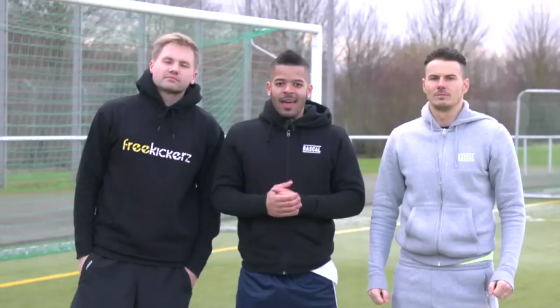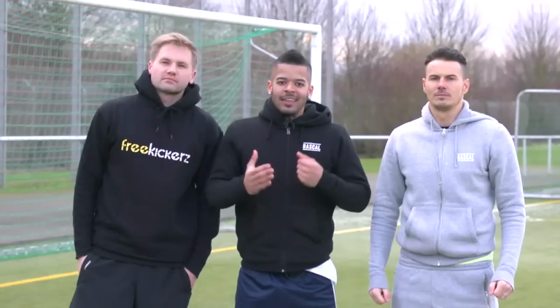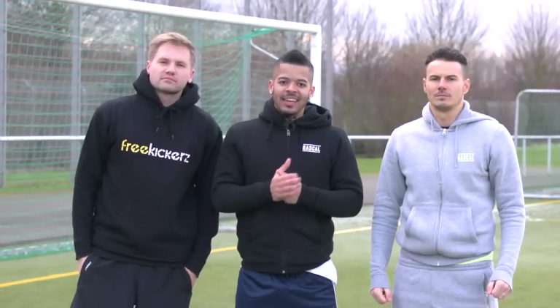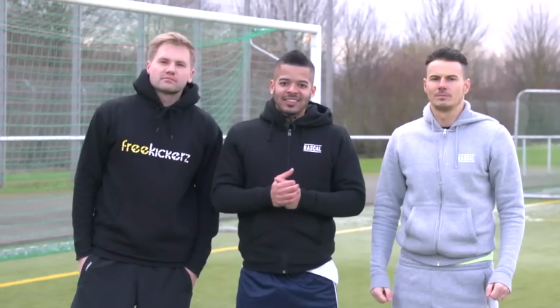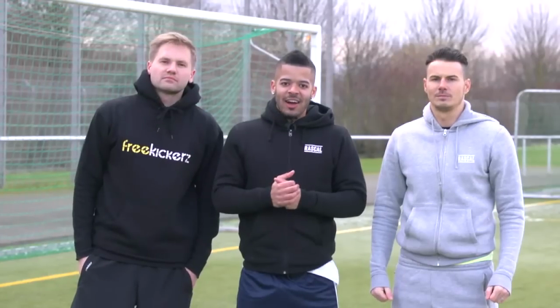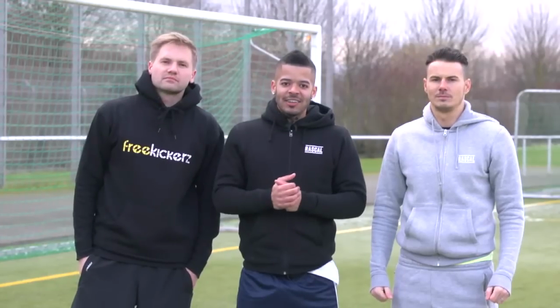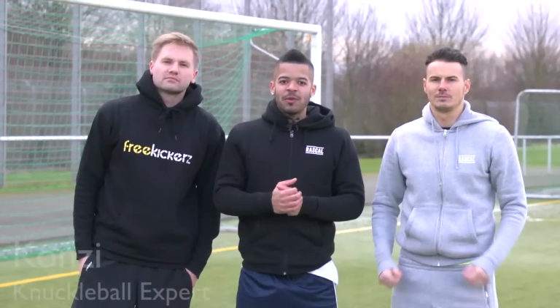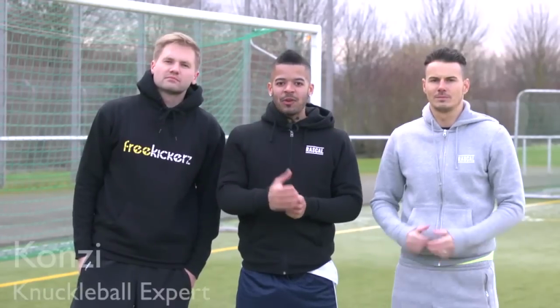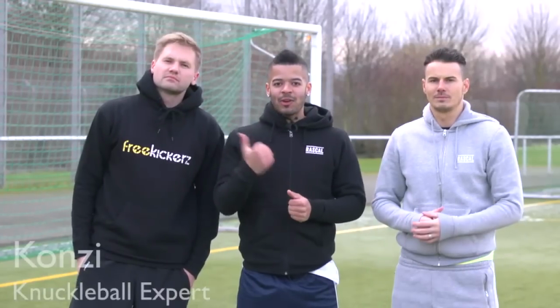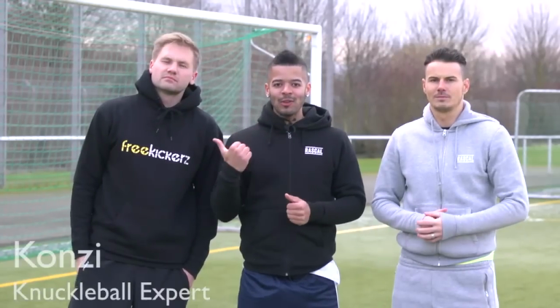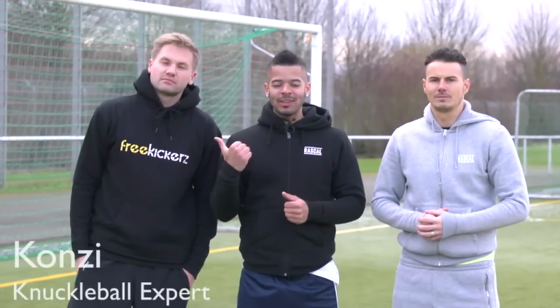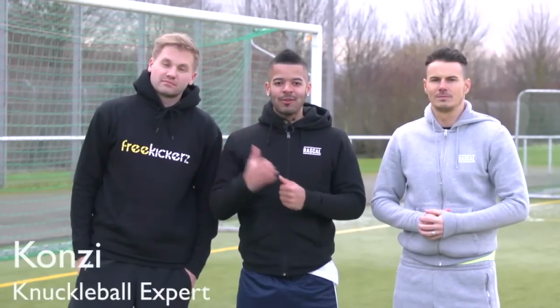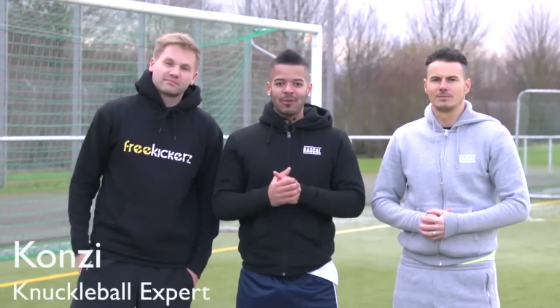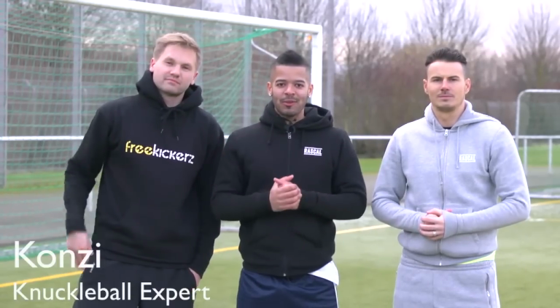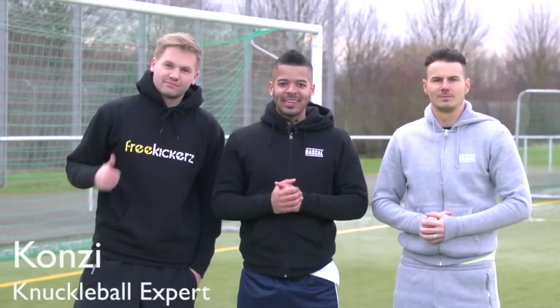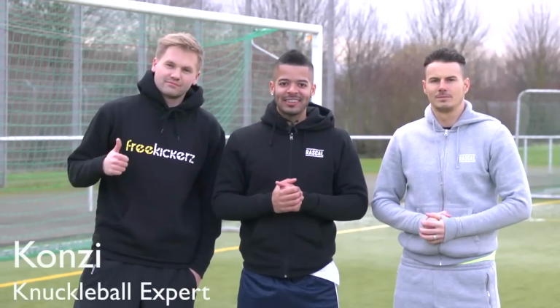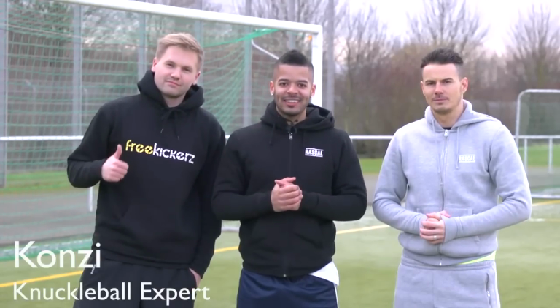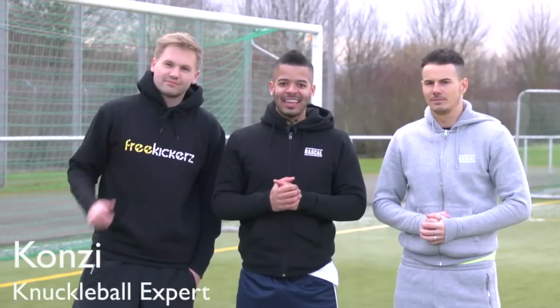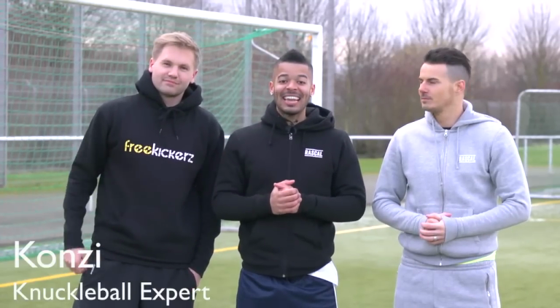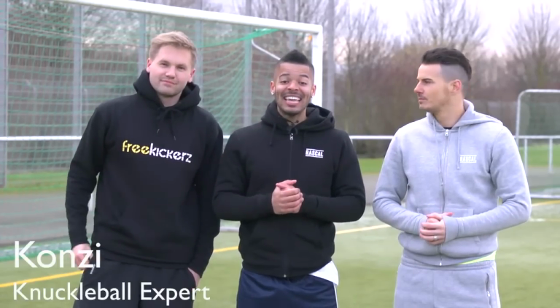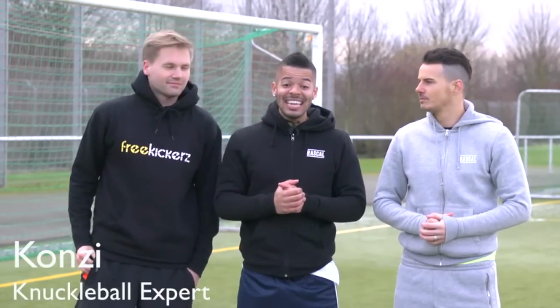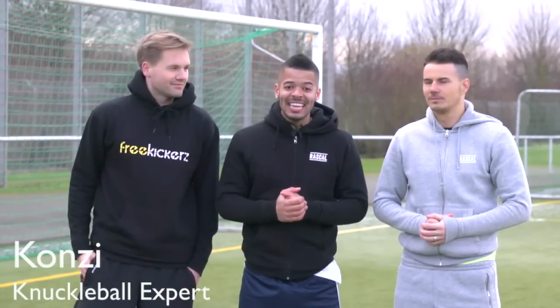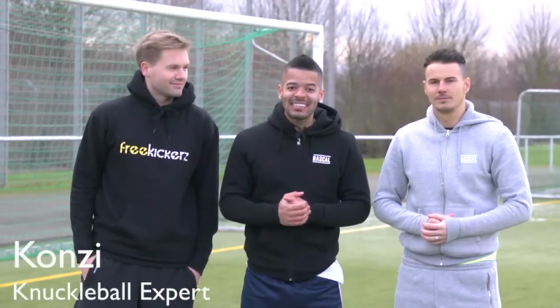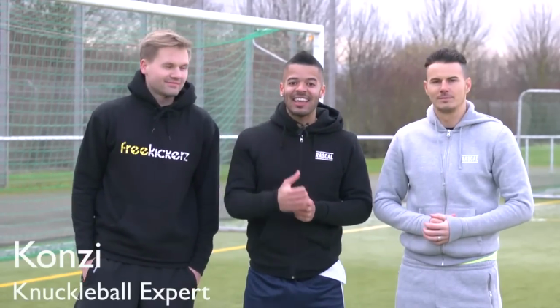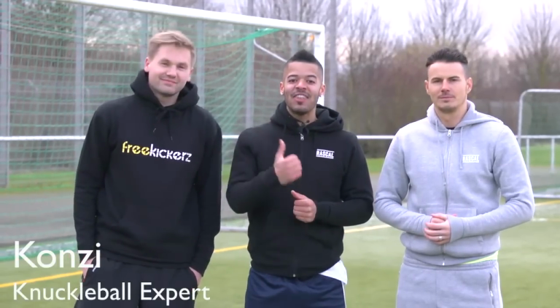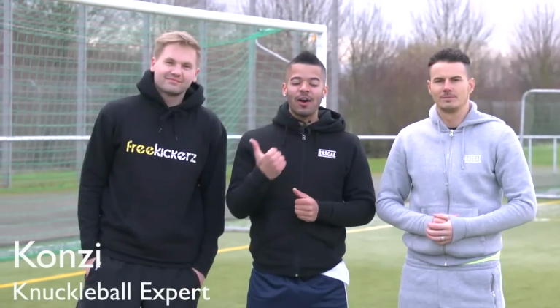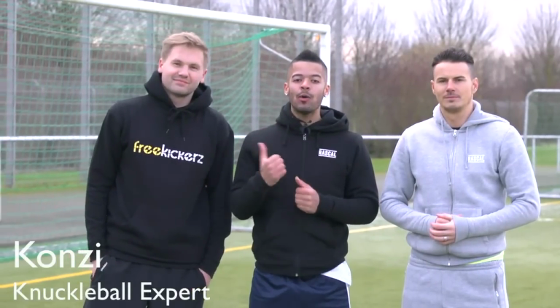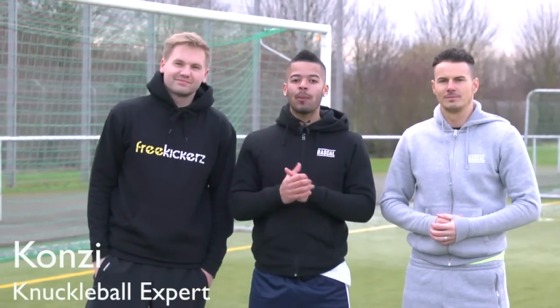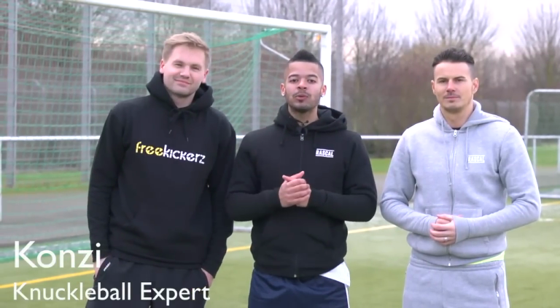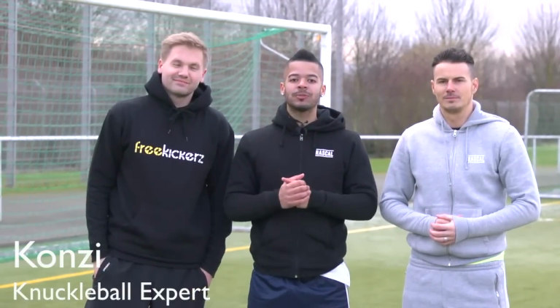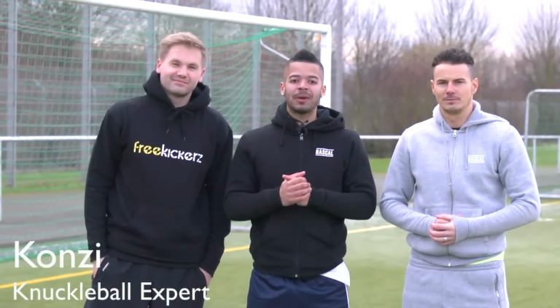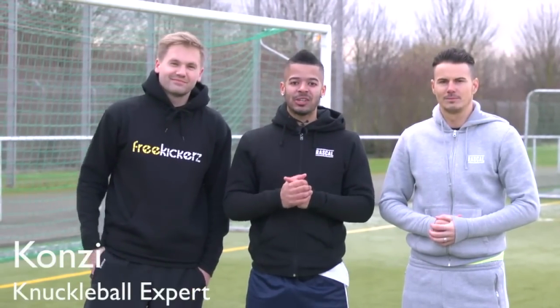We've got Konzy from The Free Kickers today and he is a knuckleball specialist.